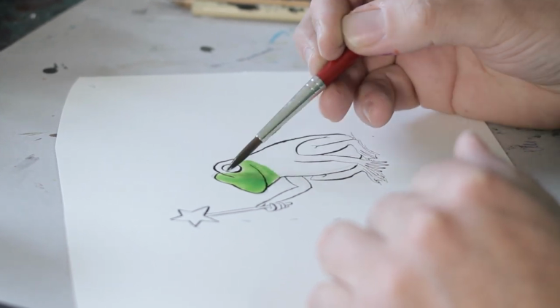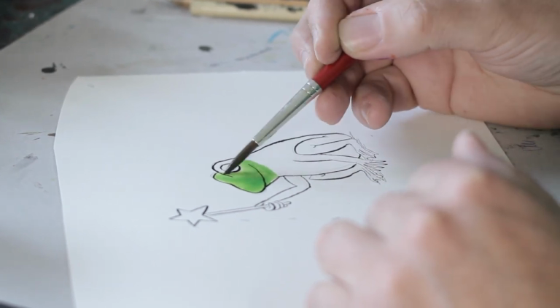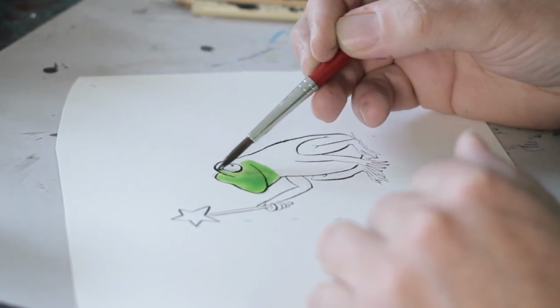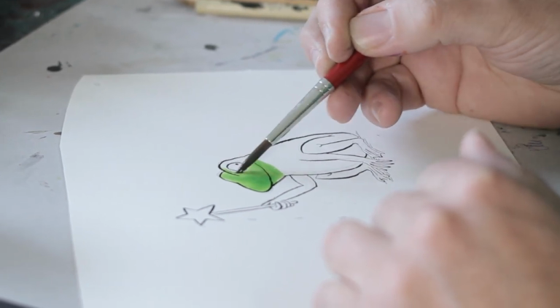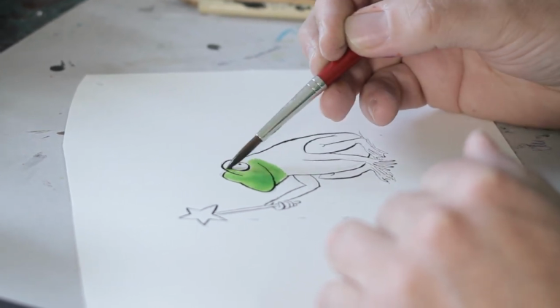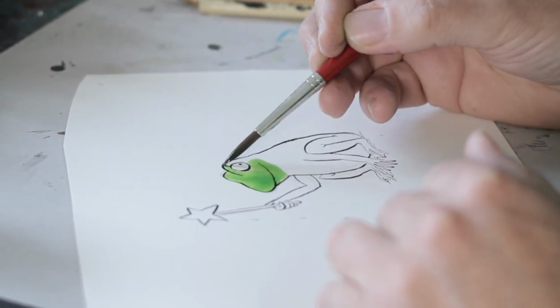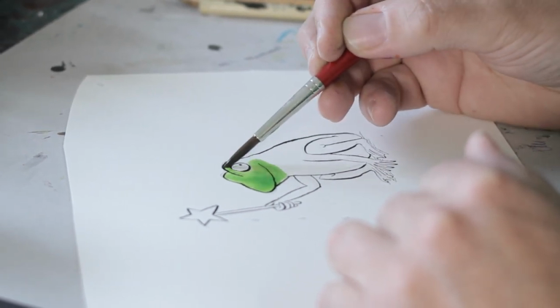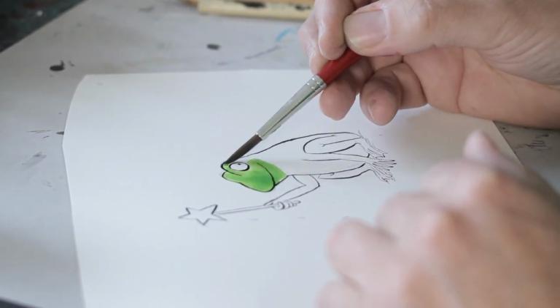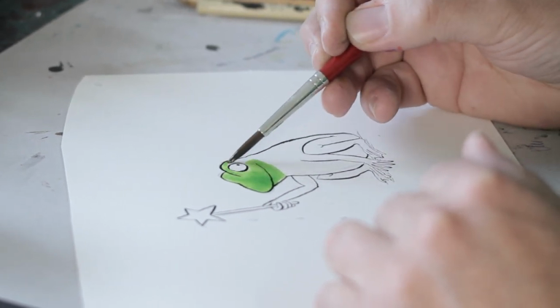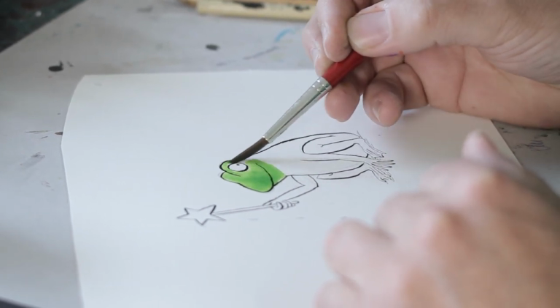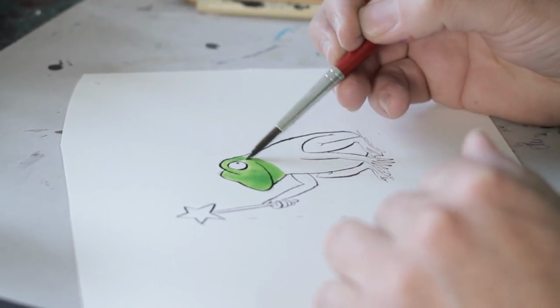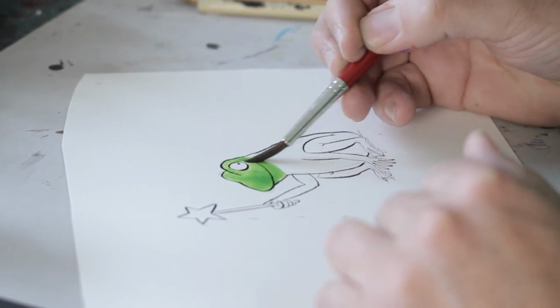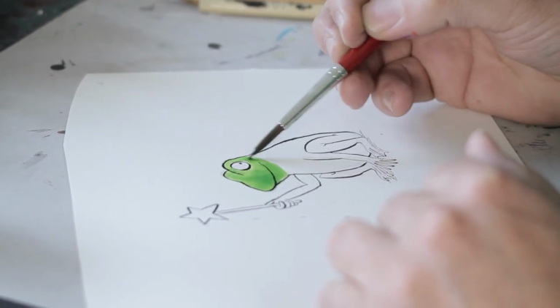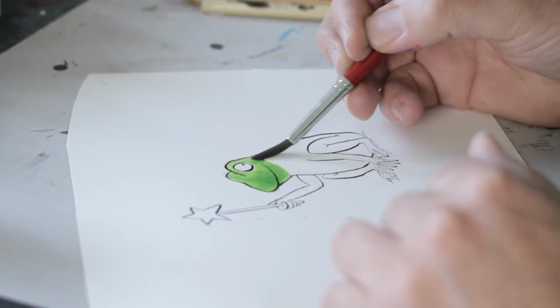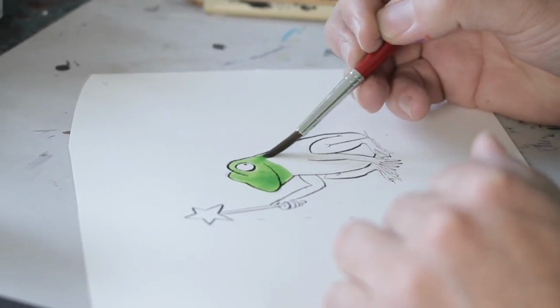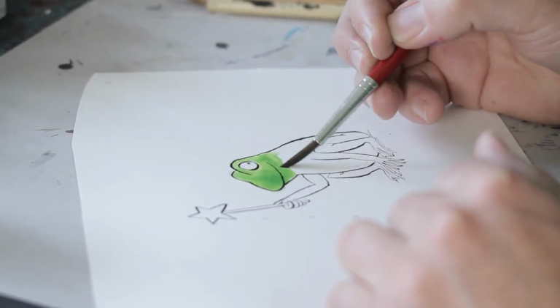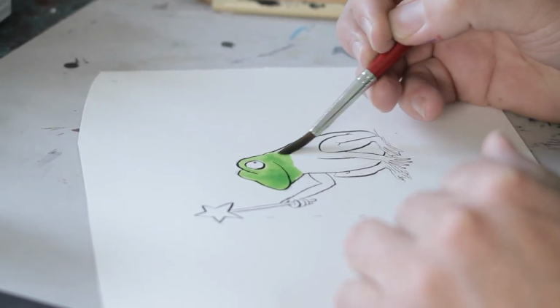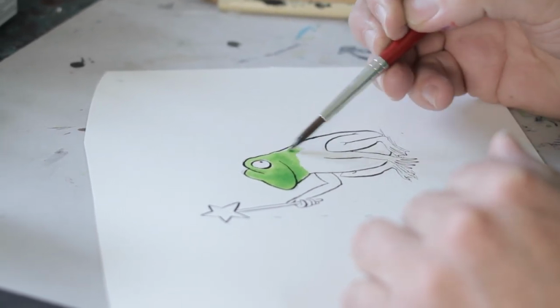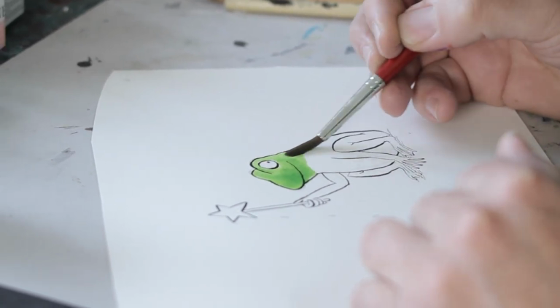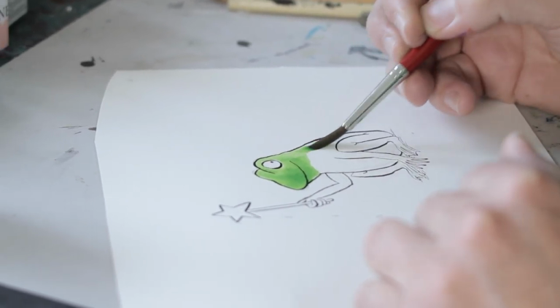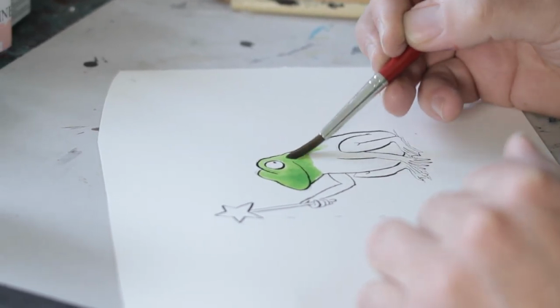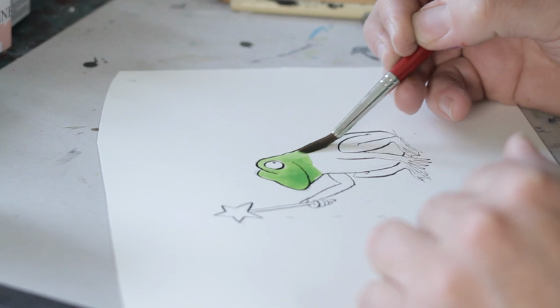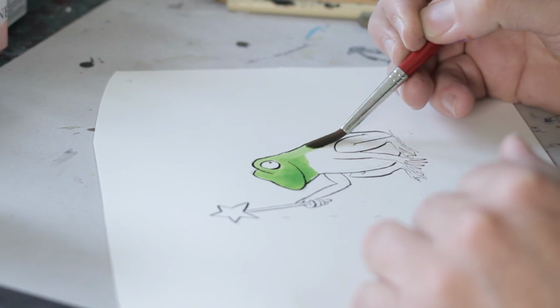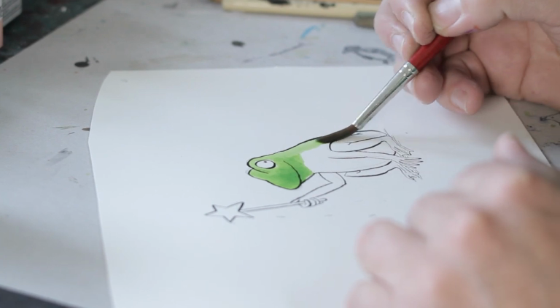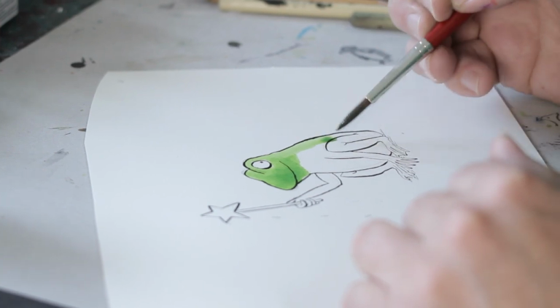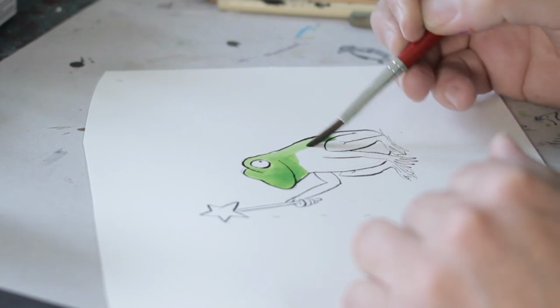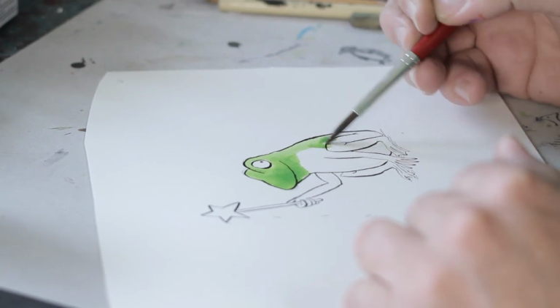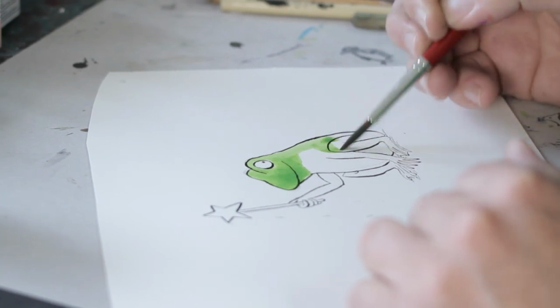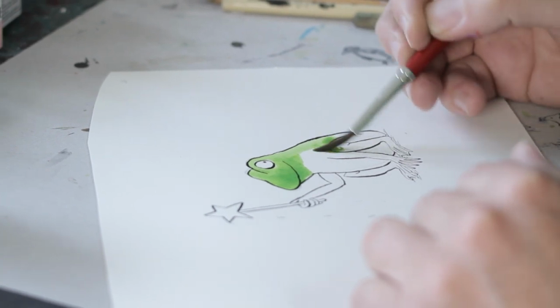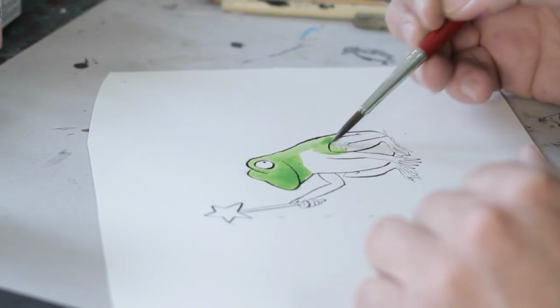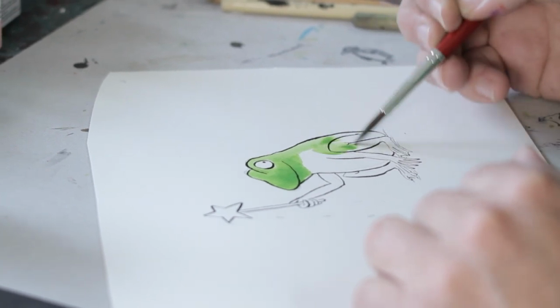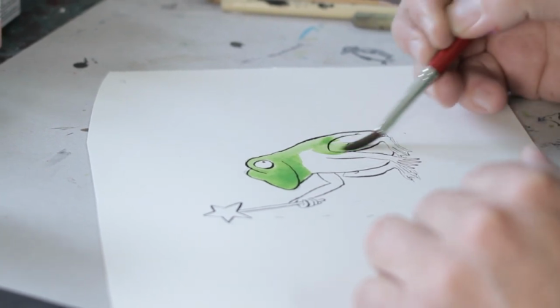I've noticed people always think there's a squirrel in every book, but there's actually a frog in almost every book.